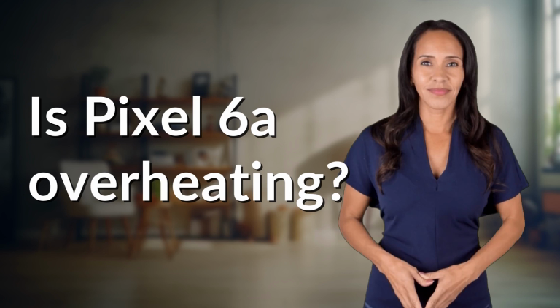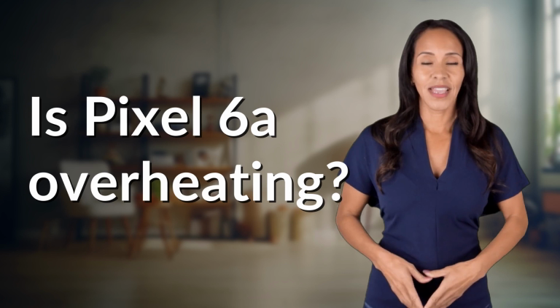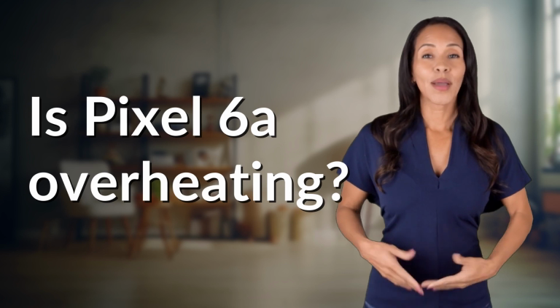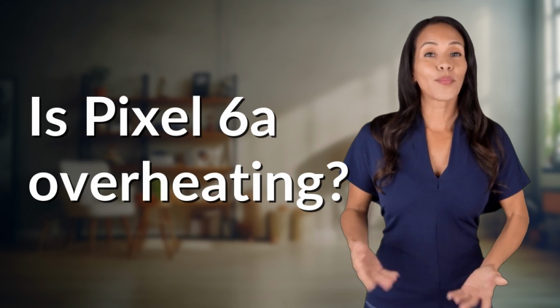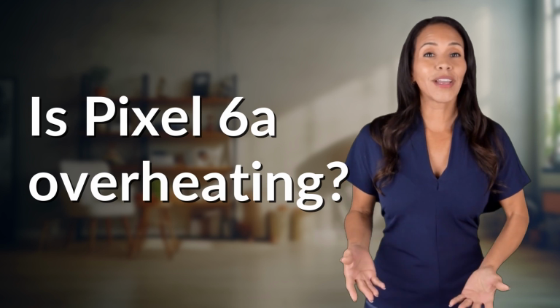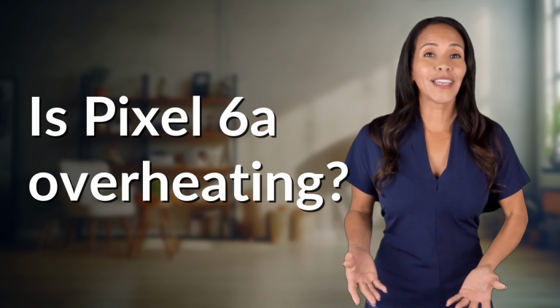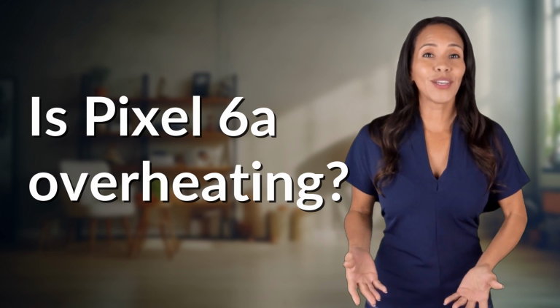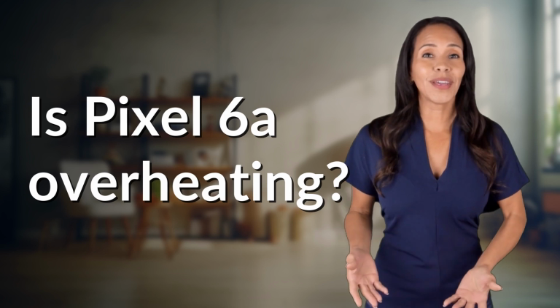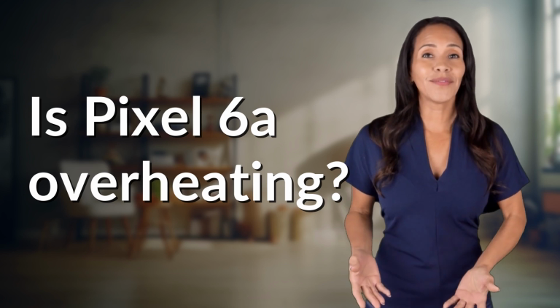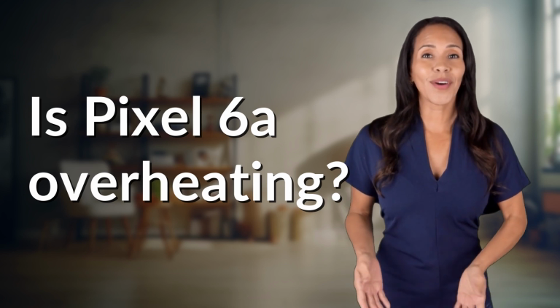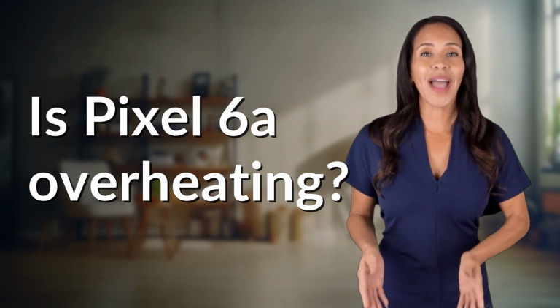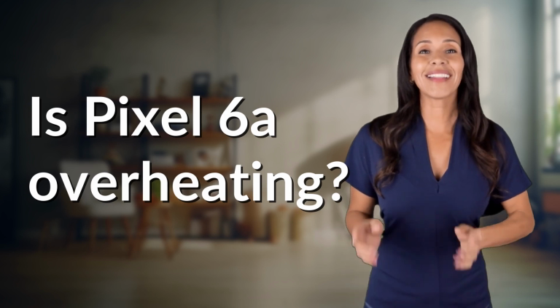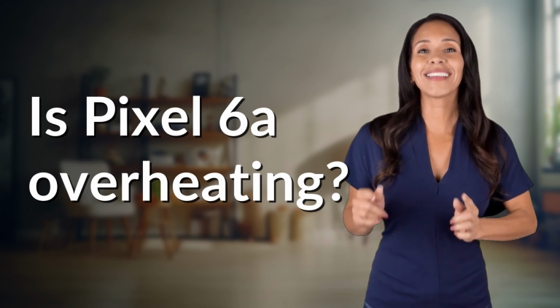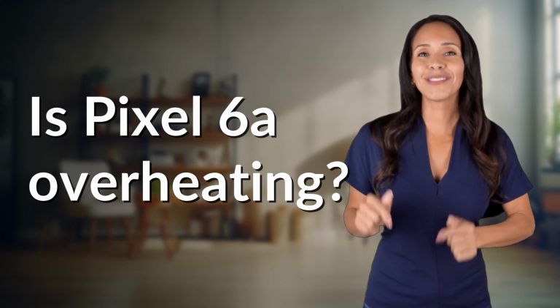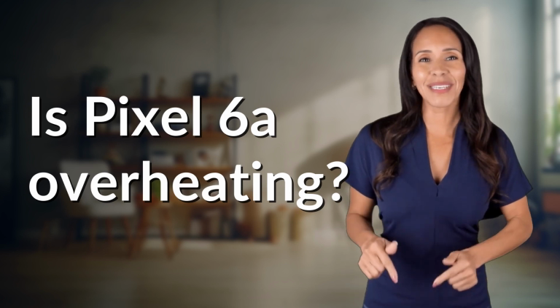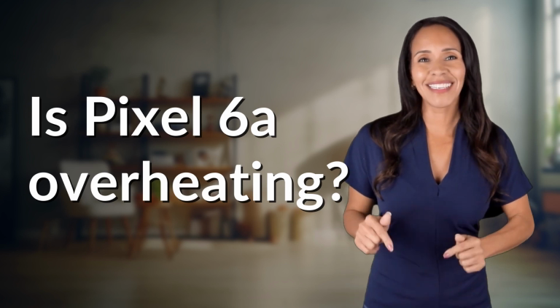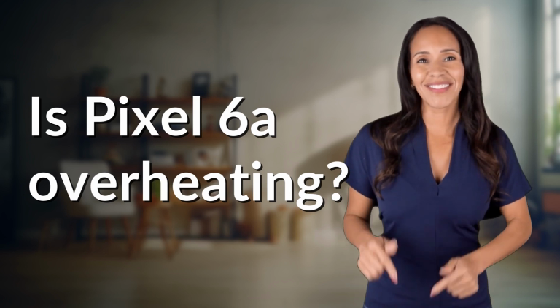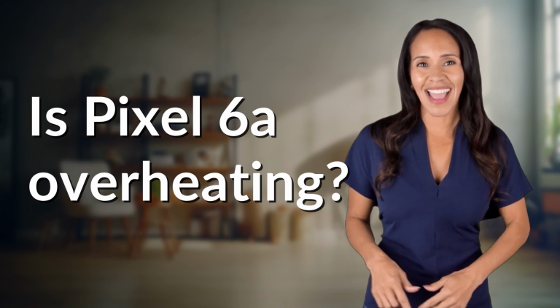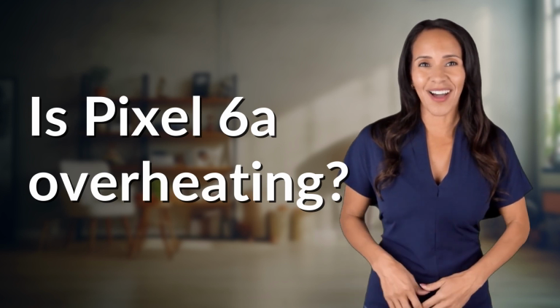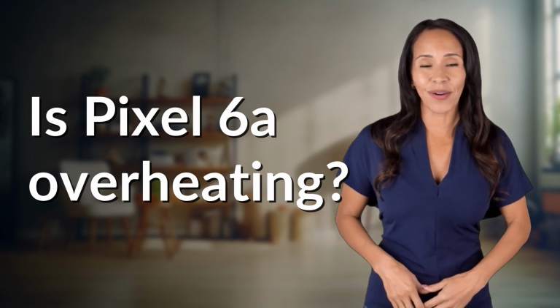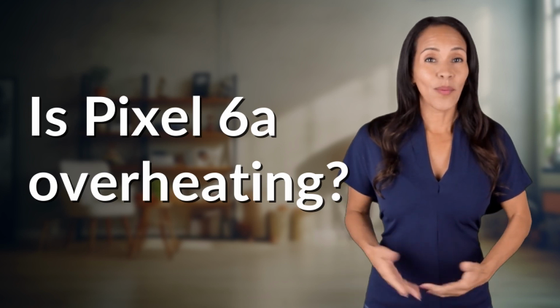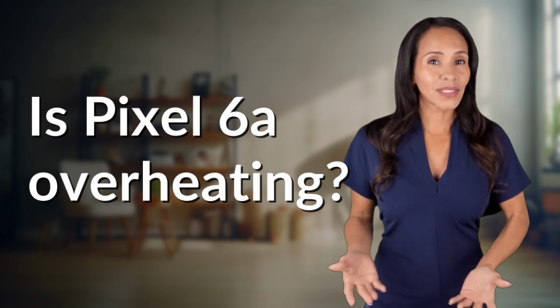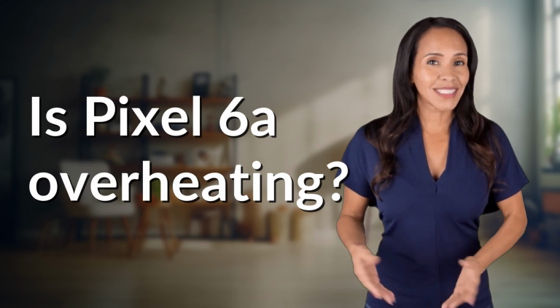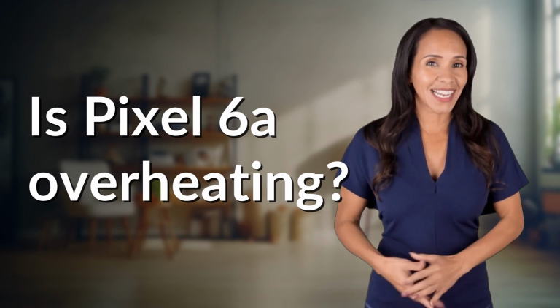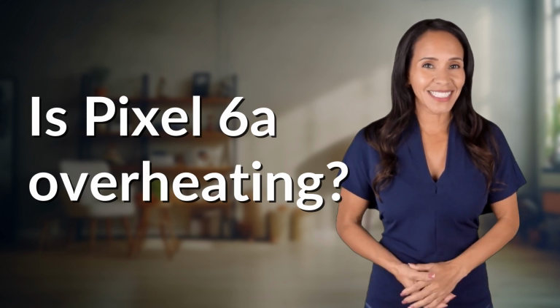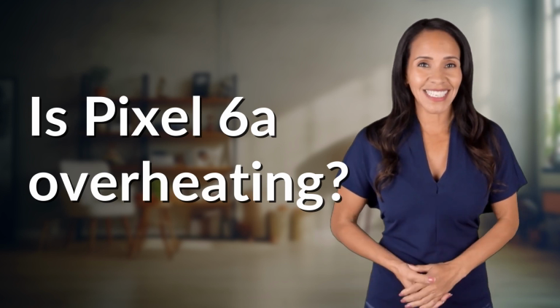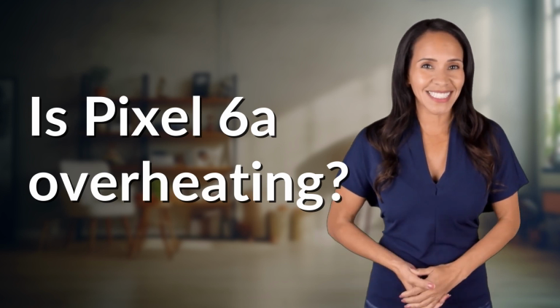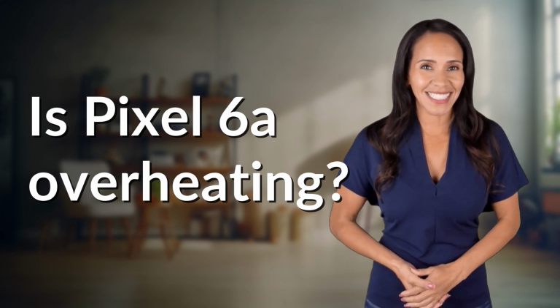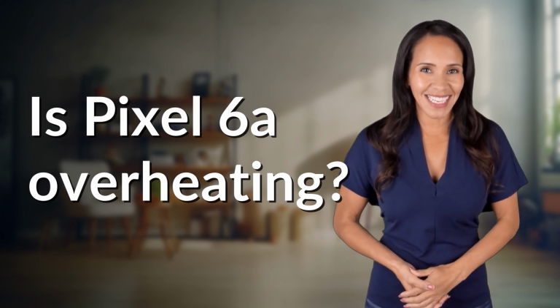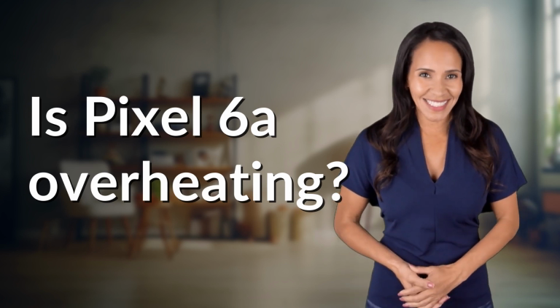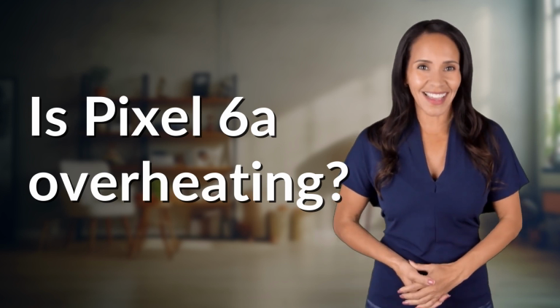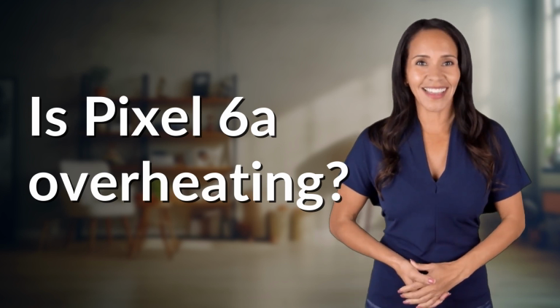Bringing you info at the speed of now — what's today's Instant Insight?